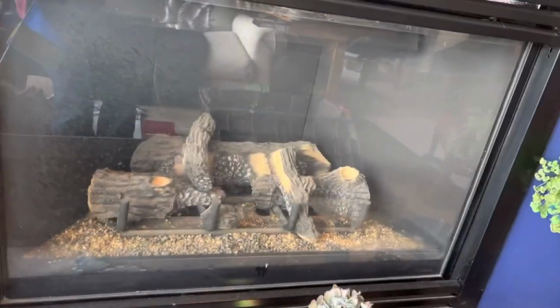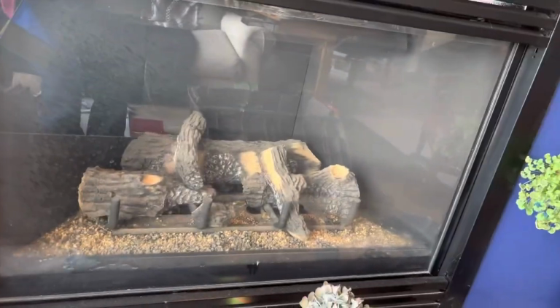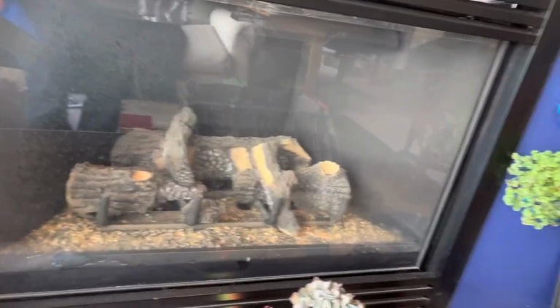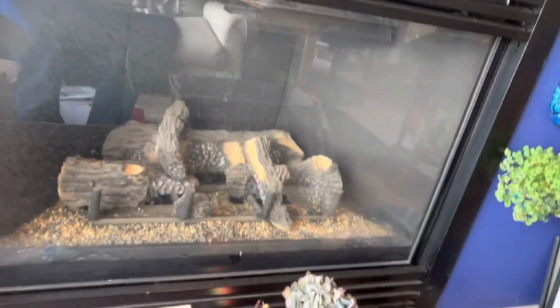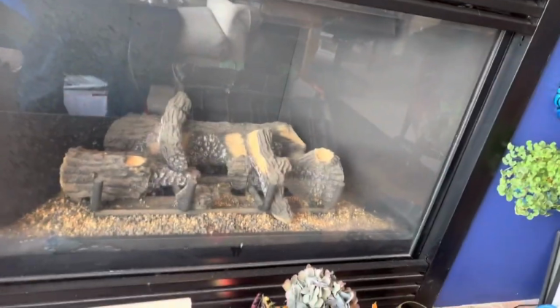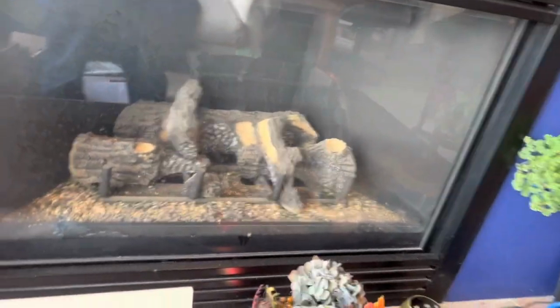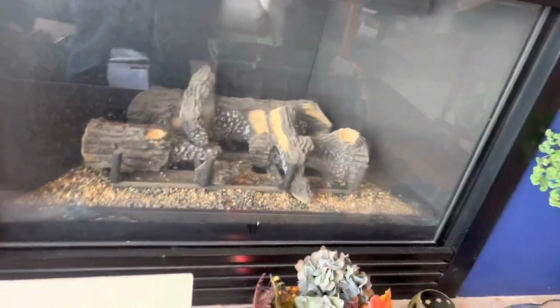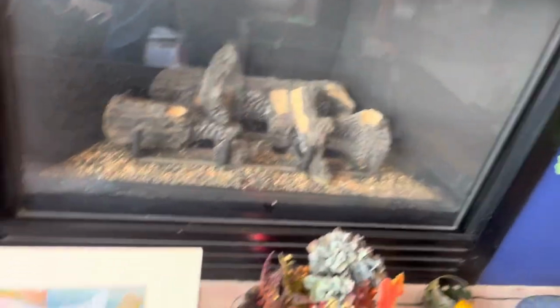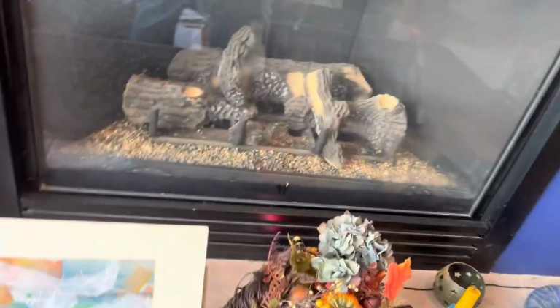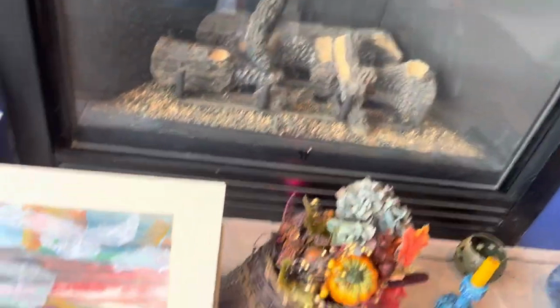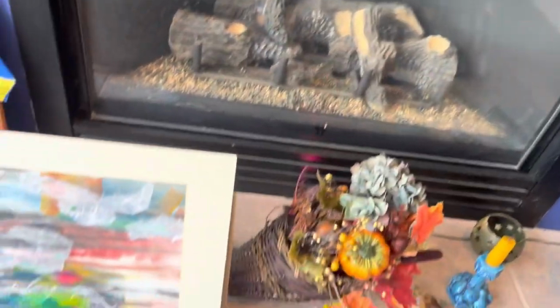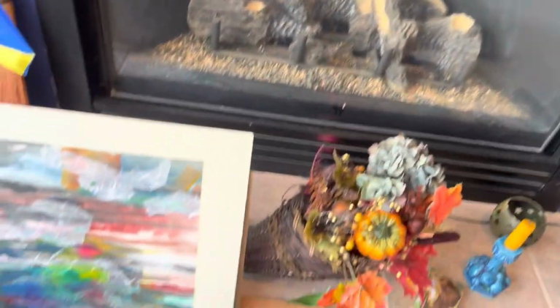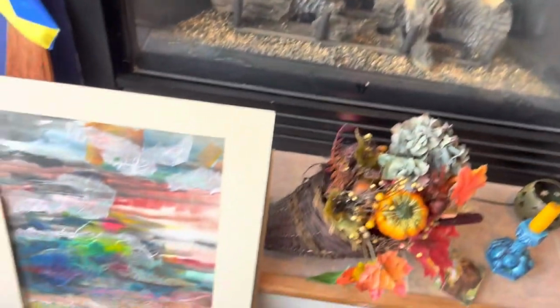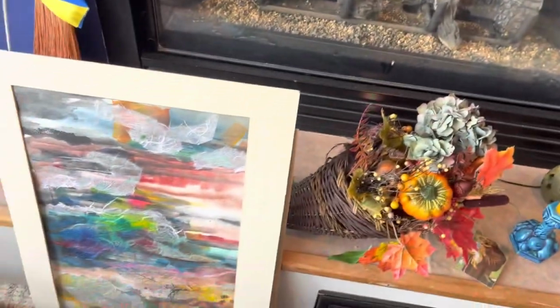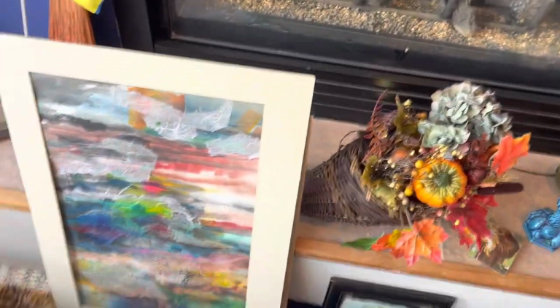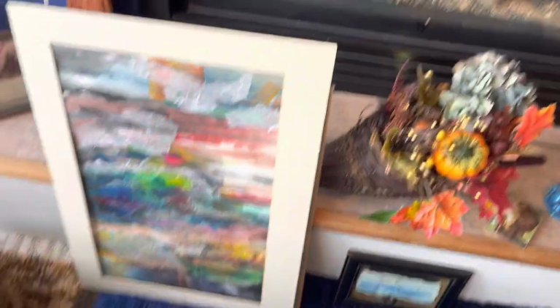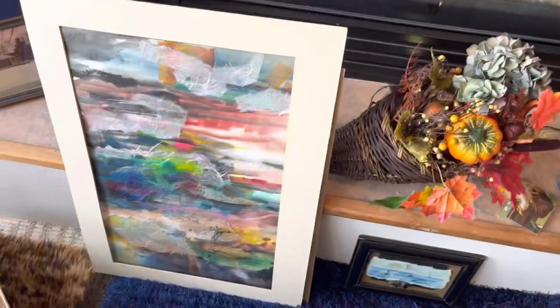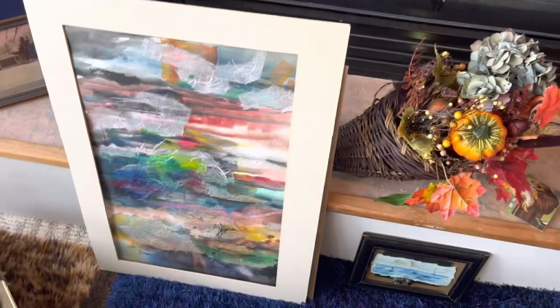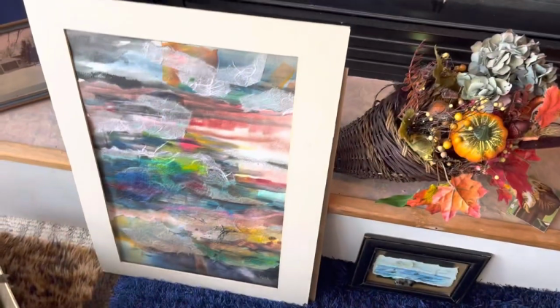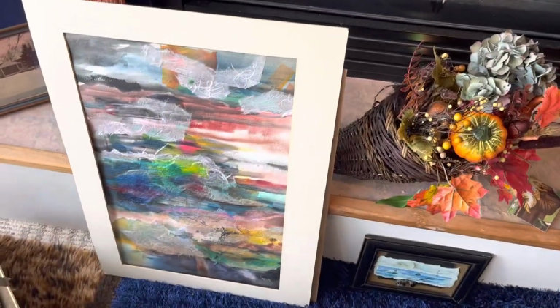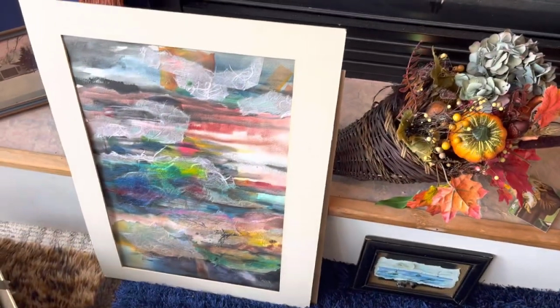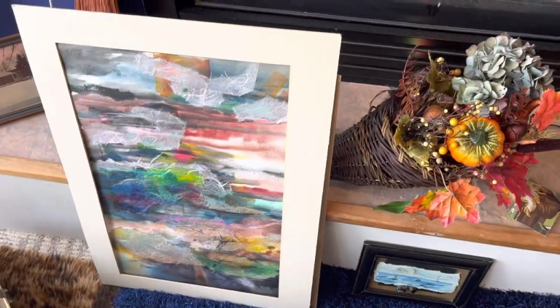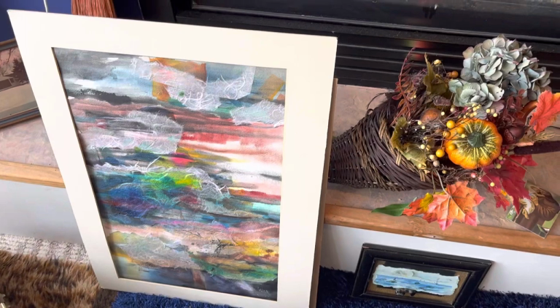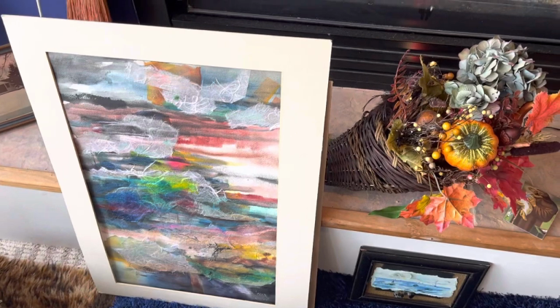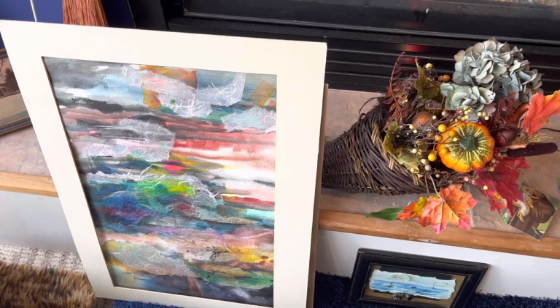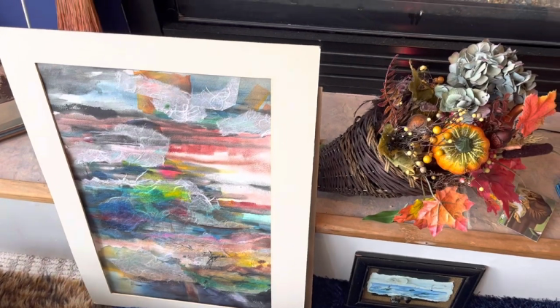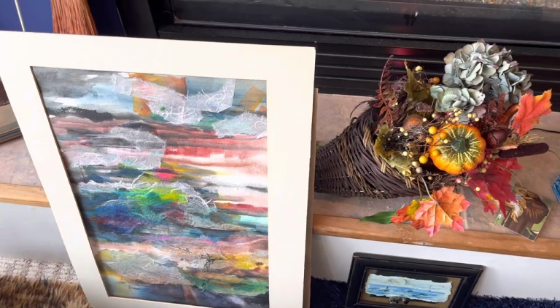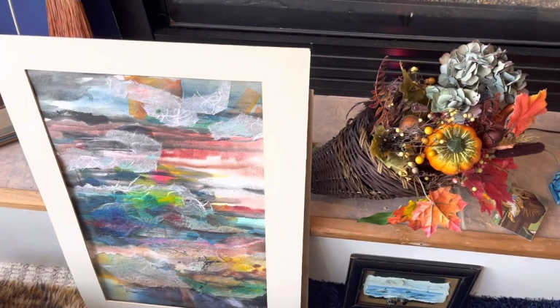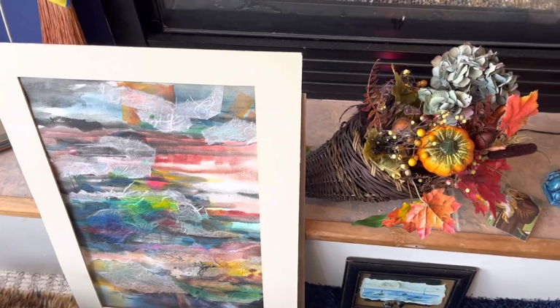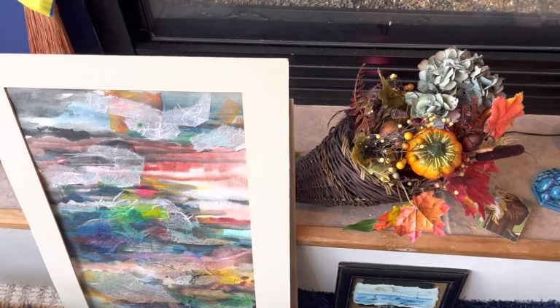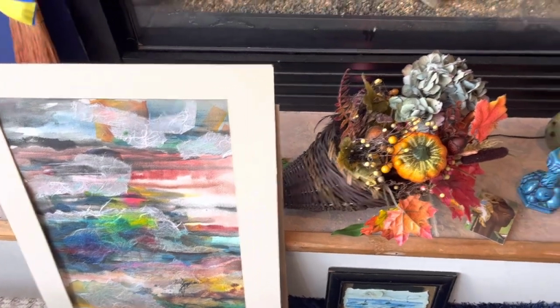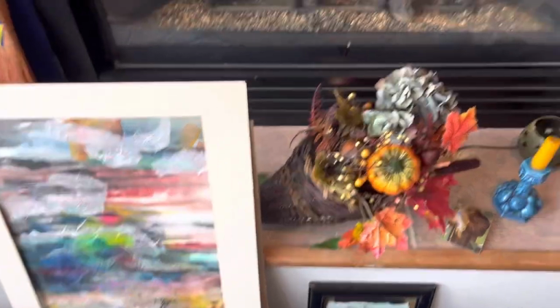There's a couple I haven't framed yet. That's a moss liner — an old moss liner.